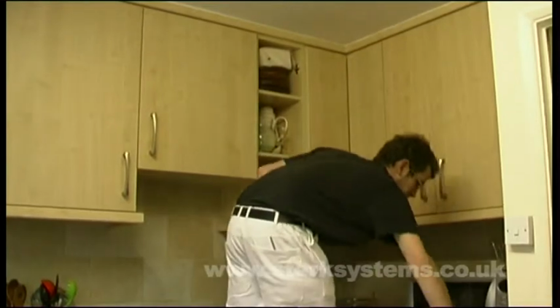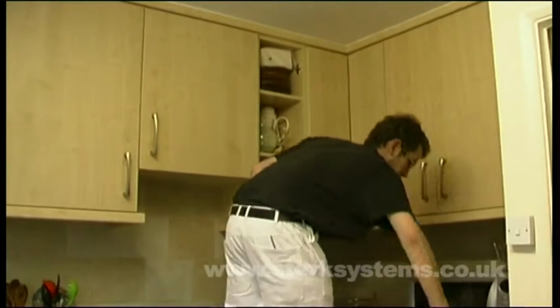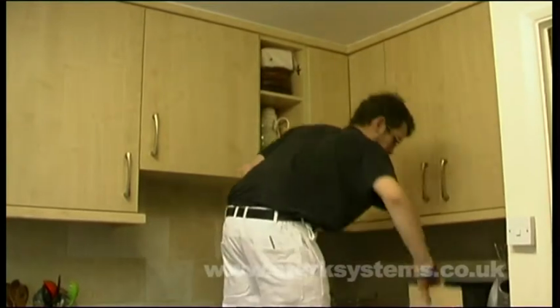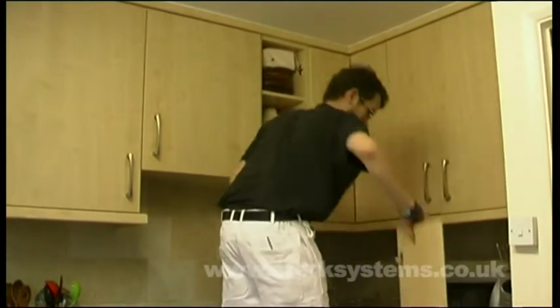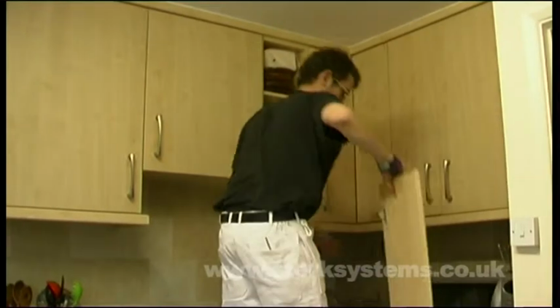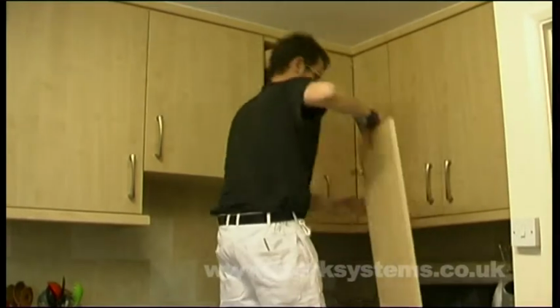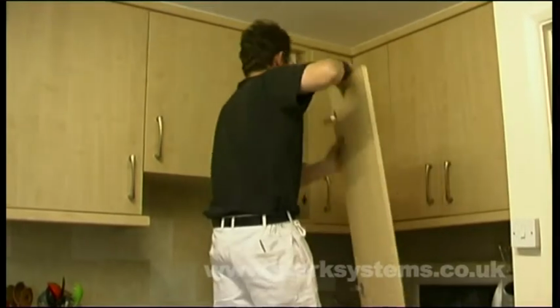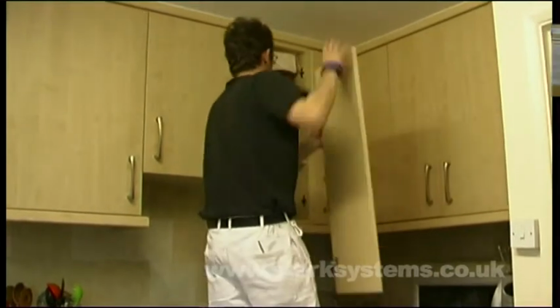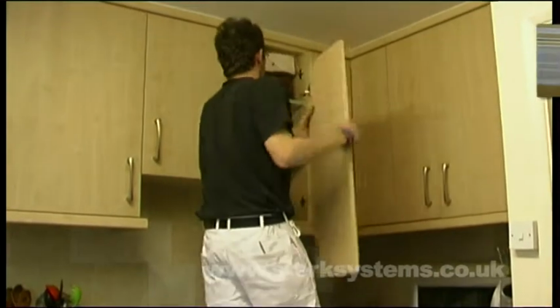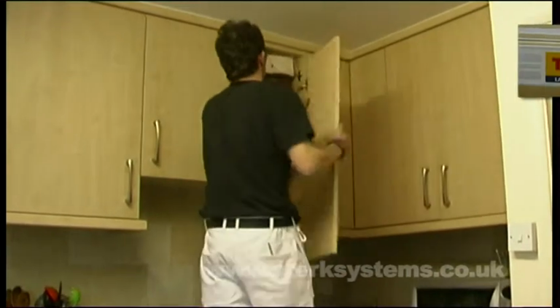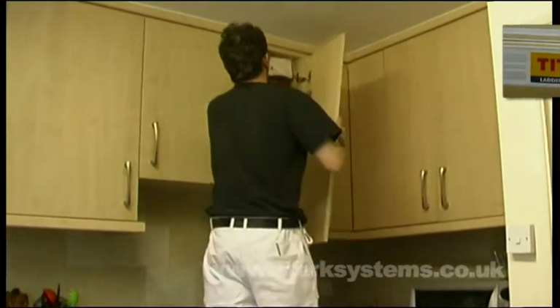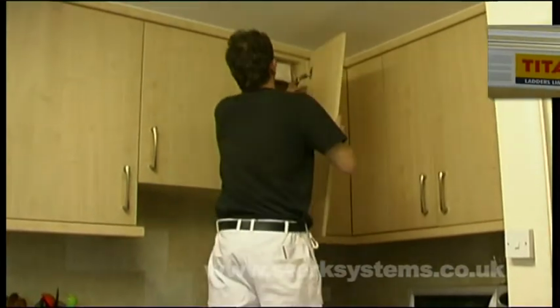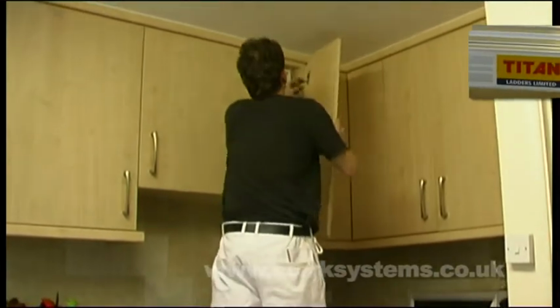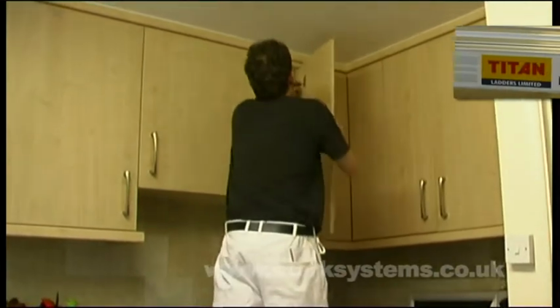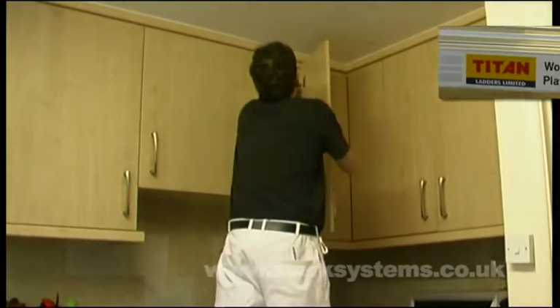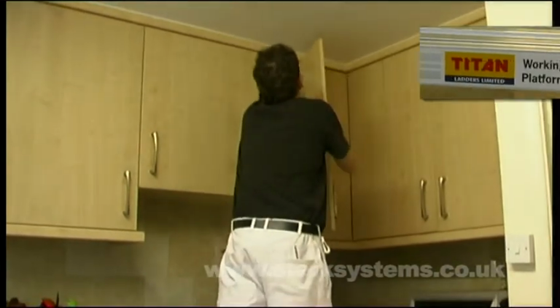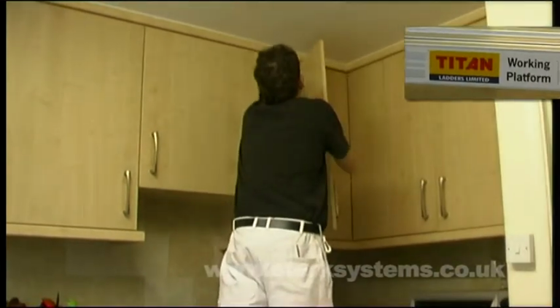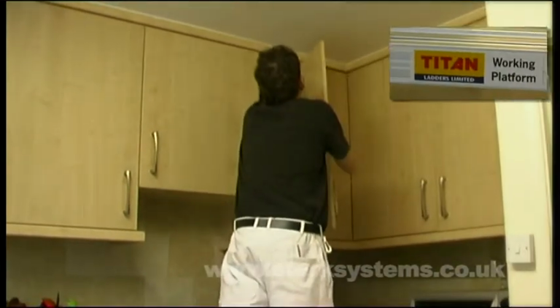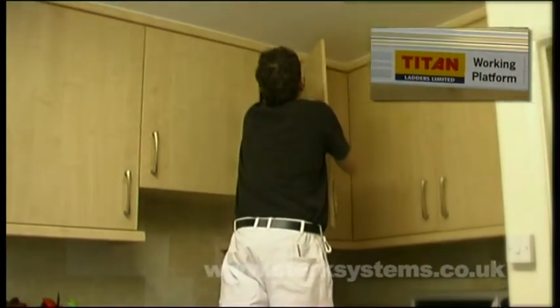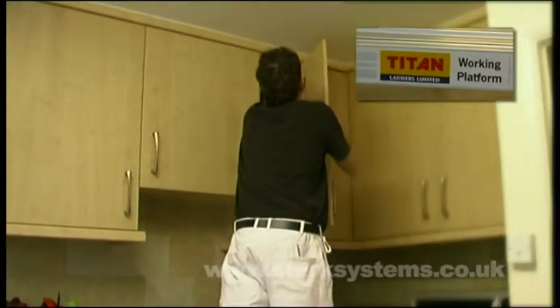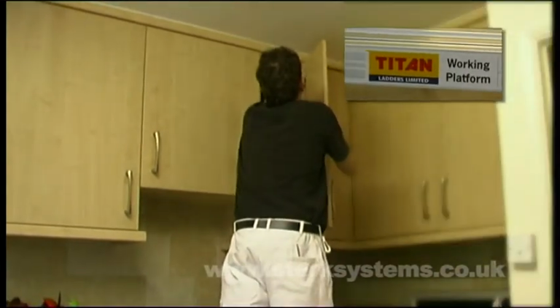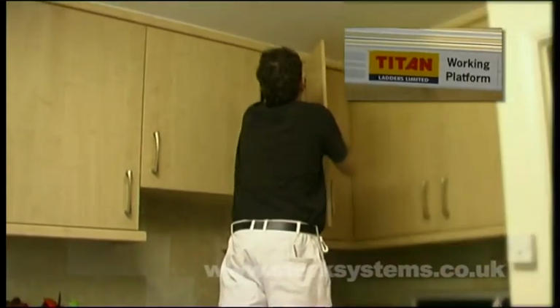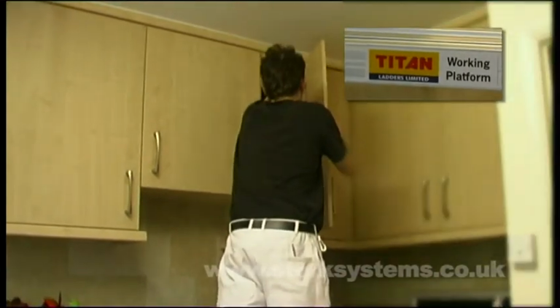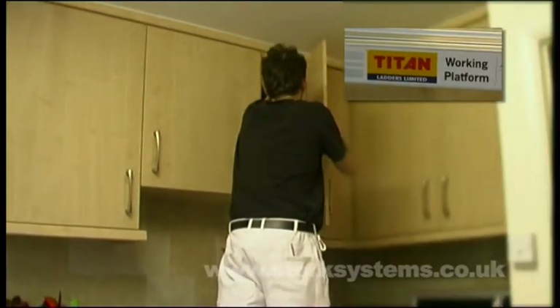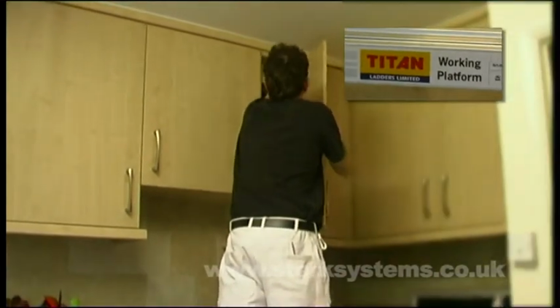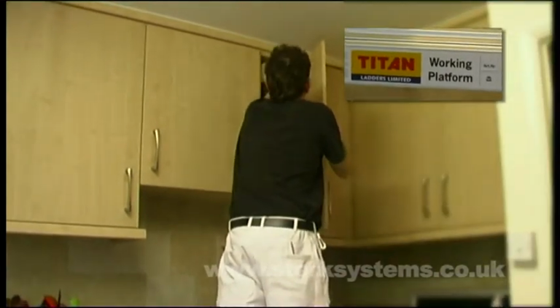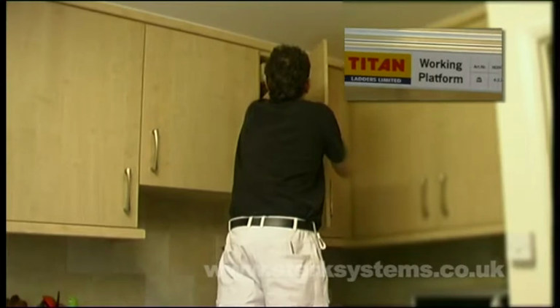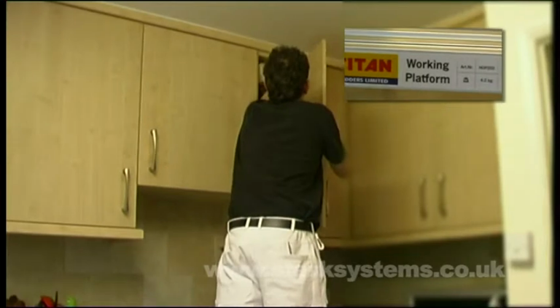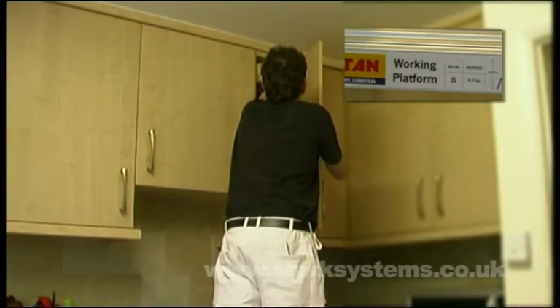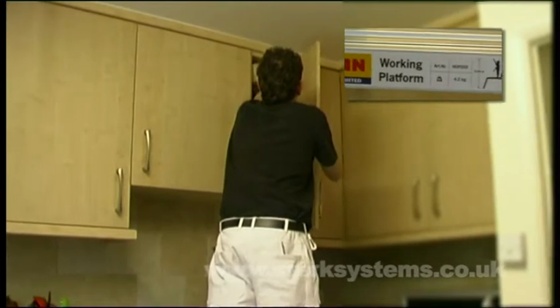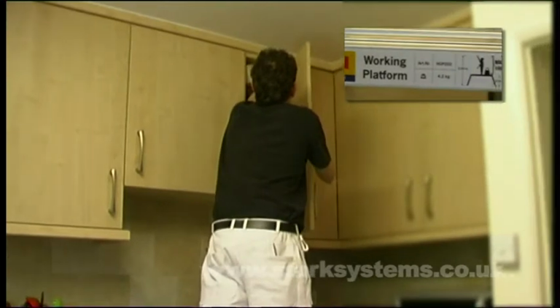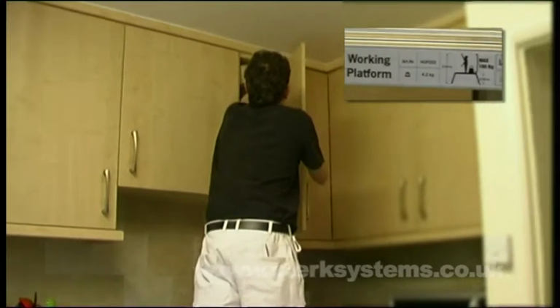The Titan Hop-Up work platform — ideal for trade and domestic use.